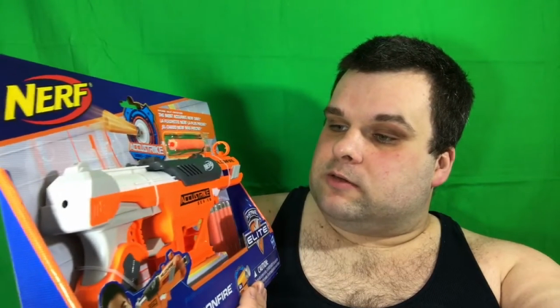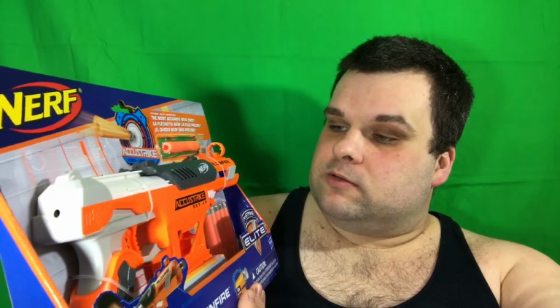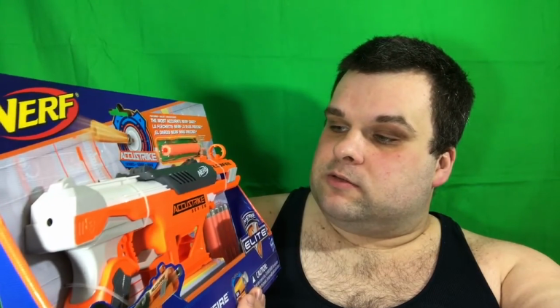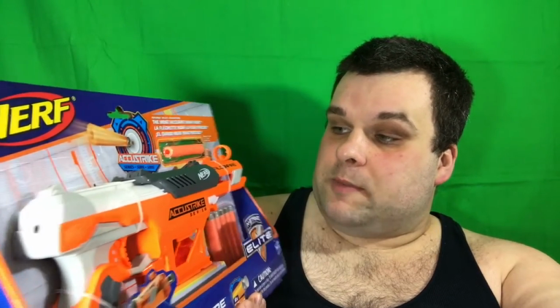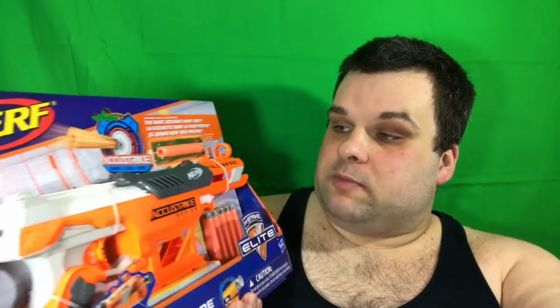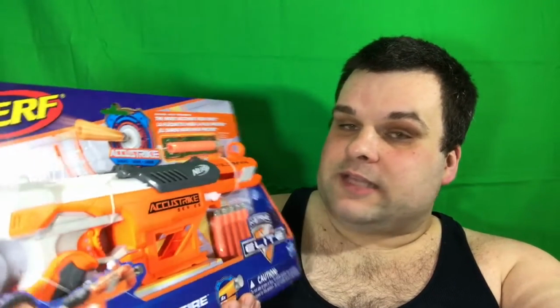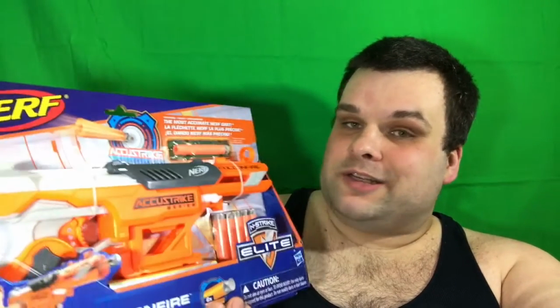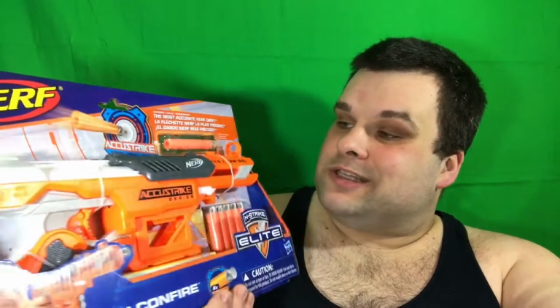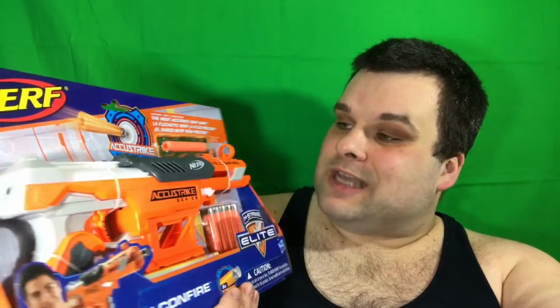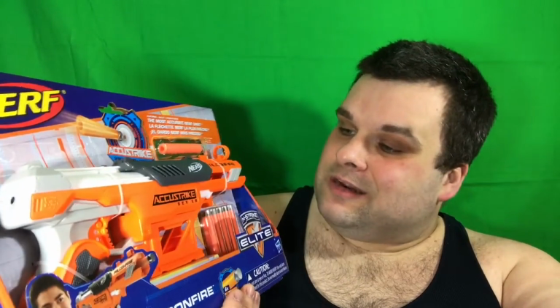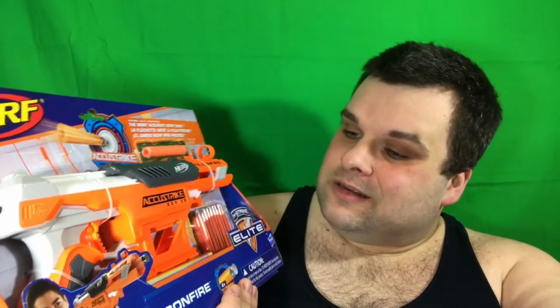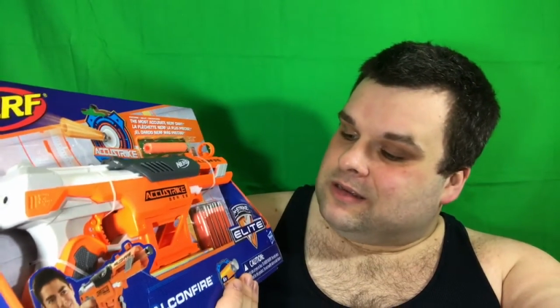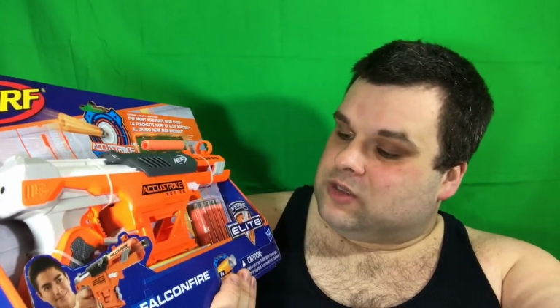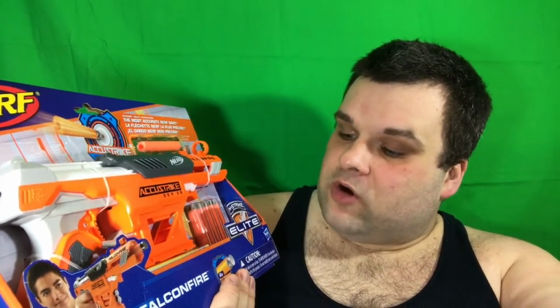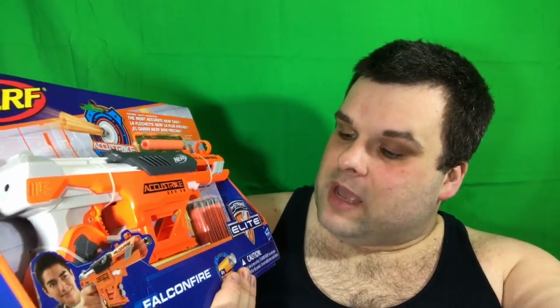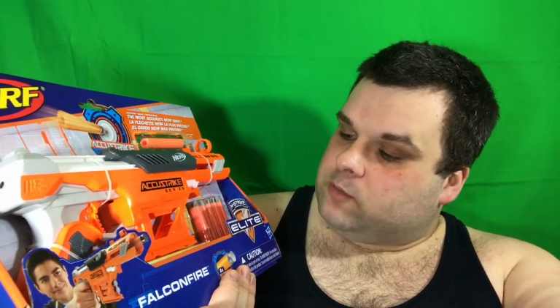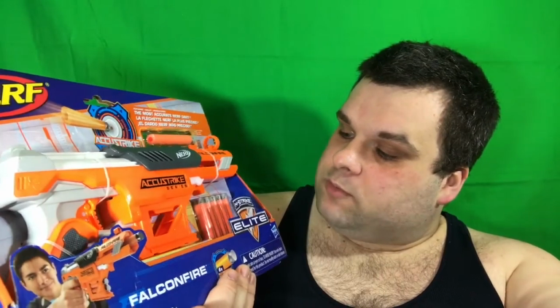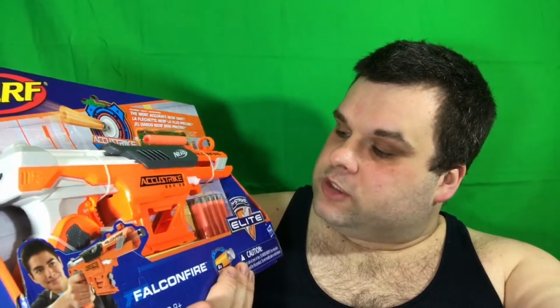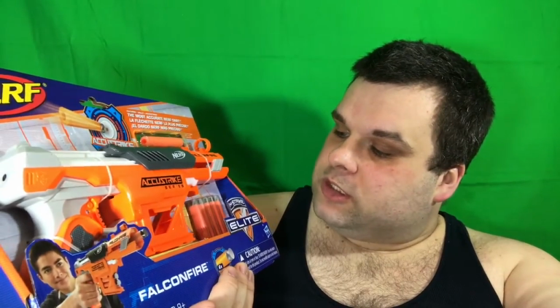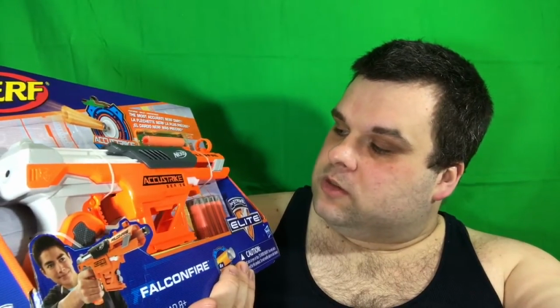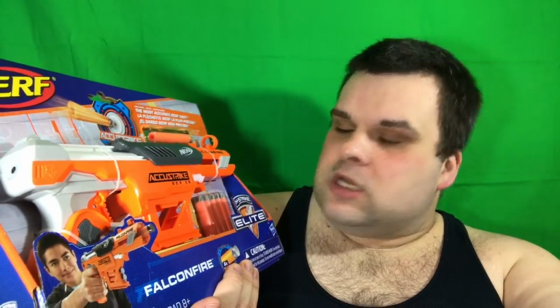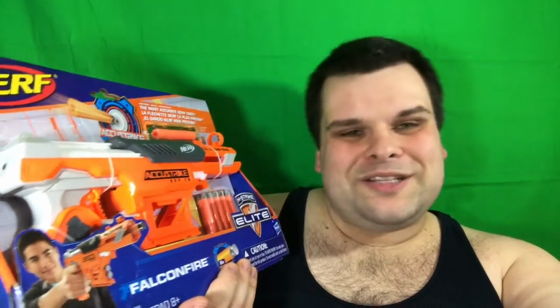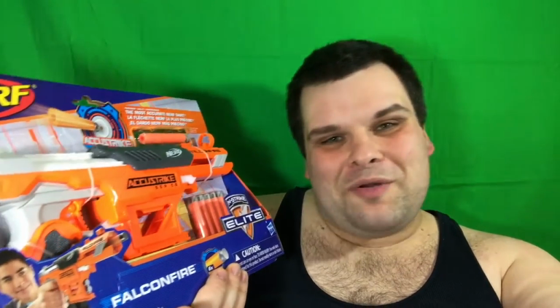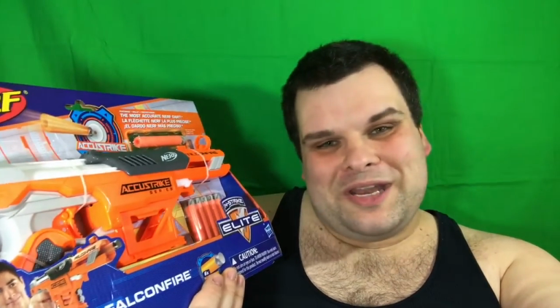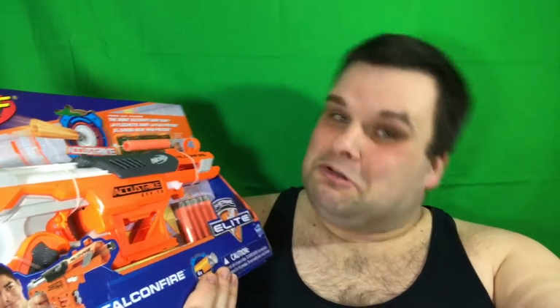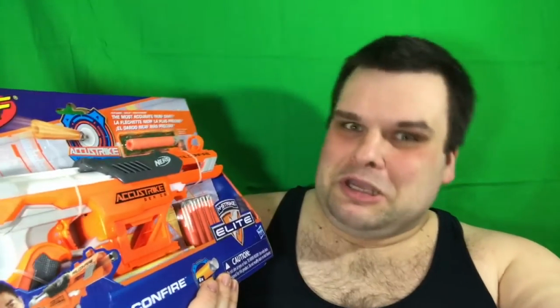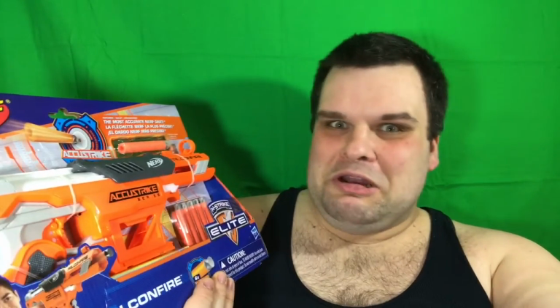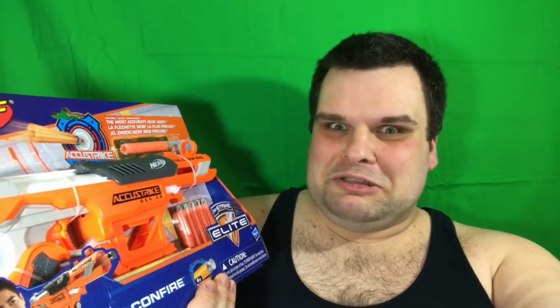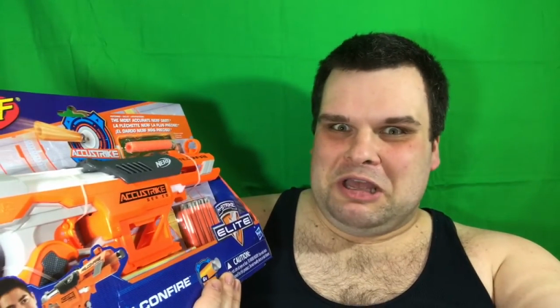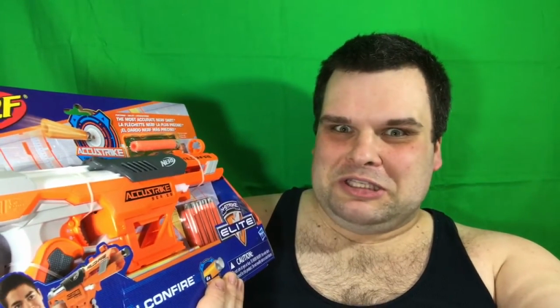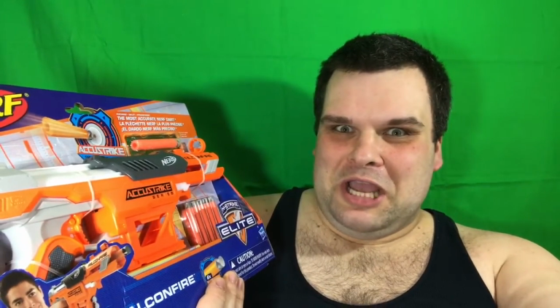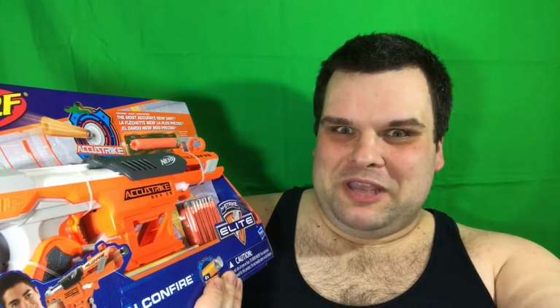The blaster does look tight. So far I'm happy with the purchase. Let's go ahead and dig into this thing, shall we?